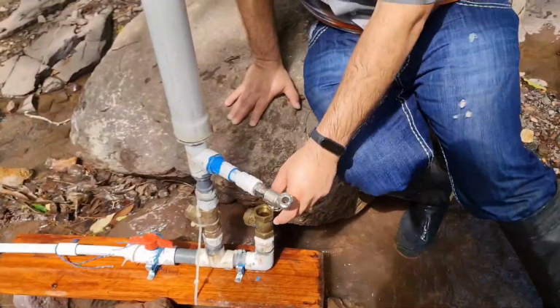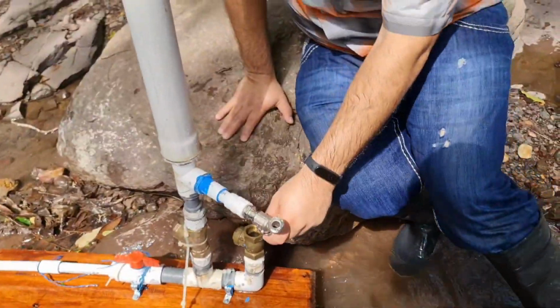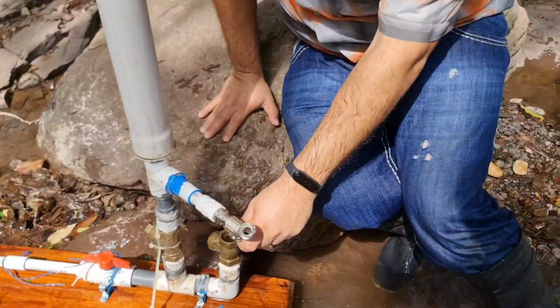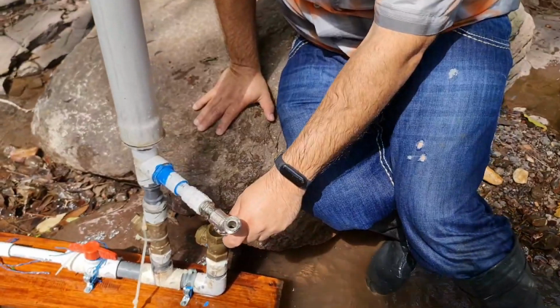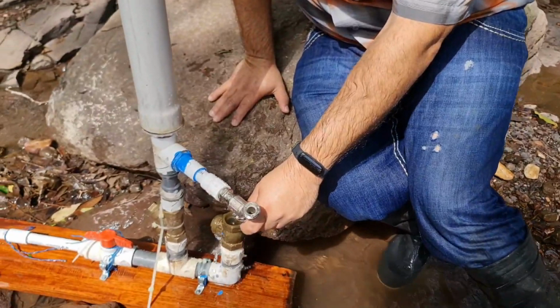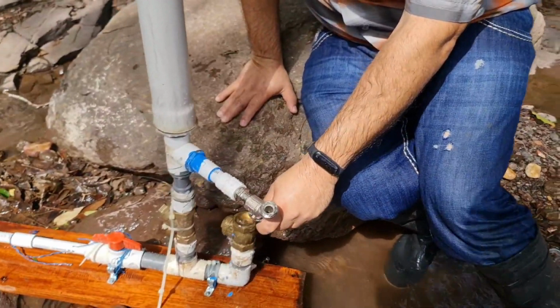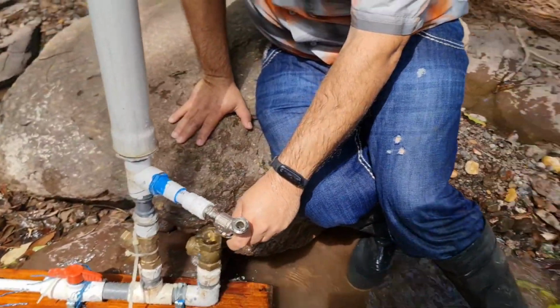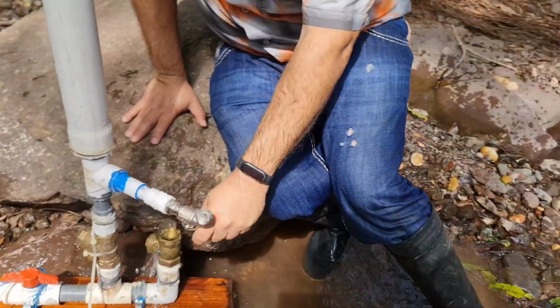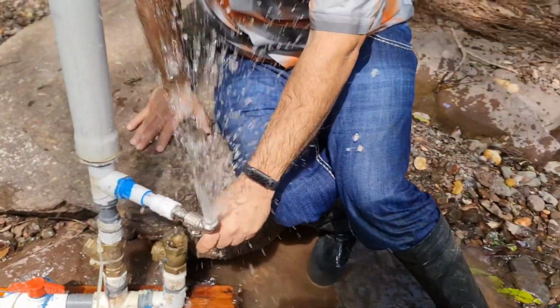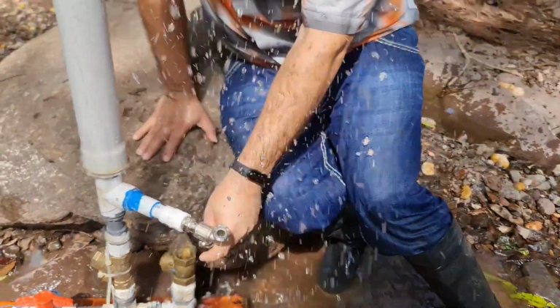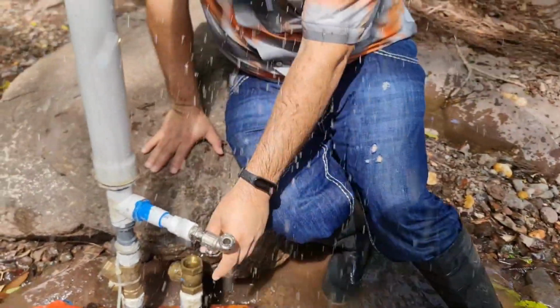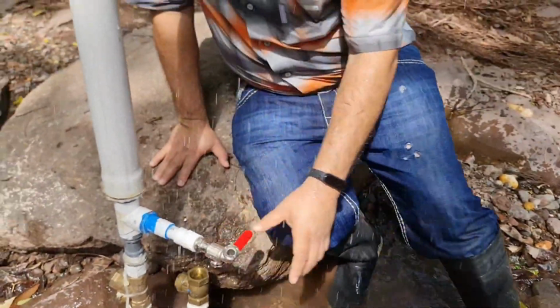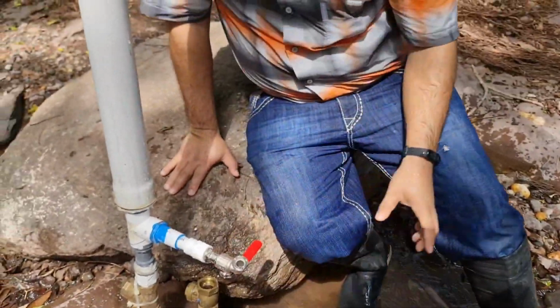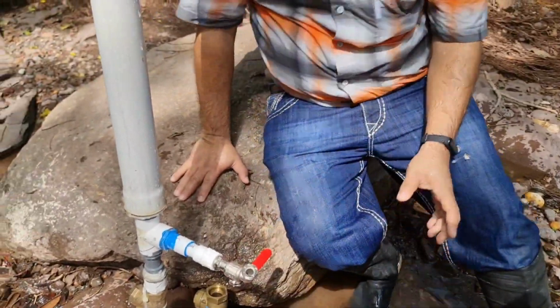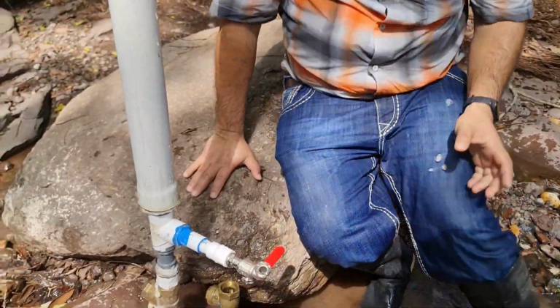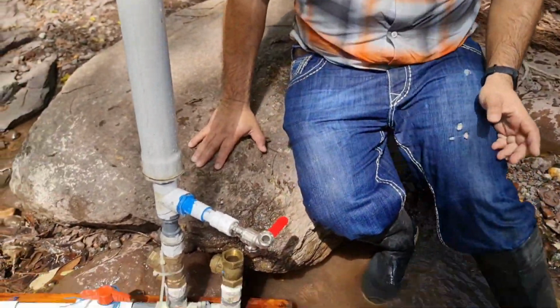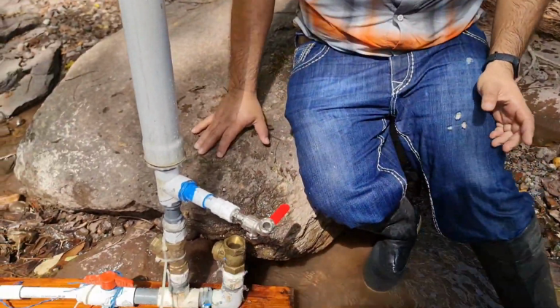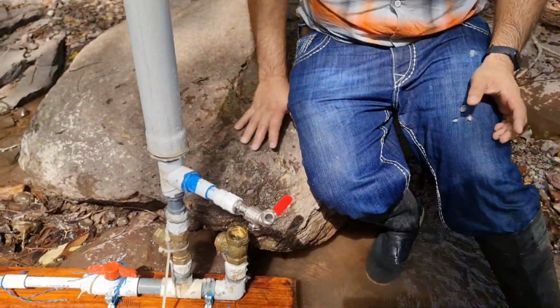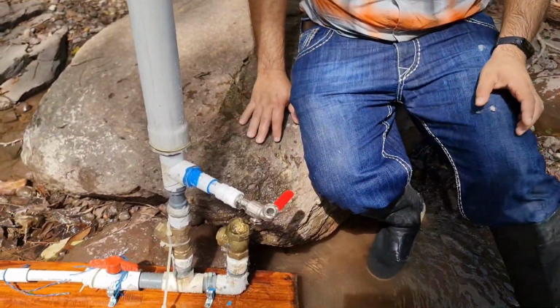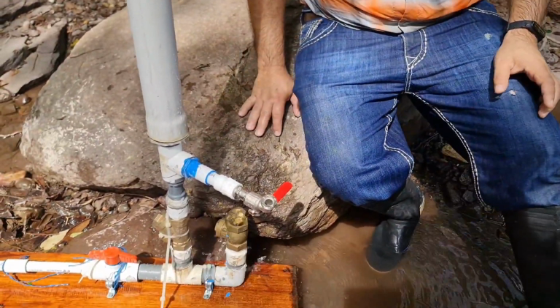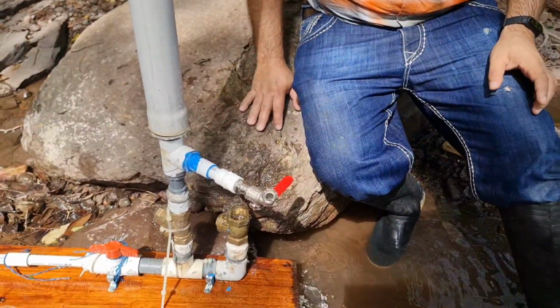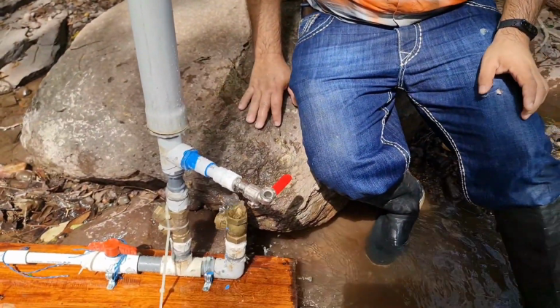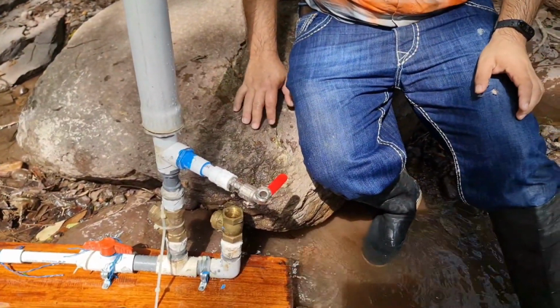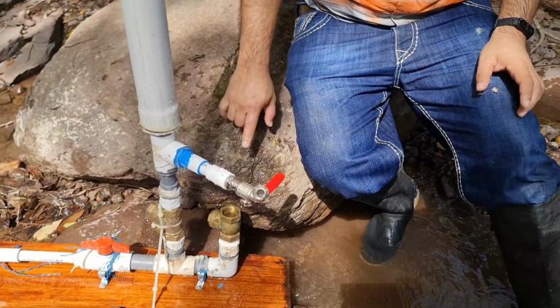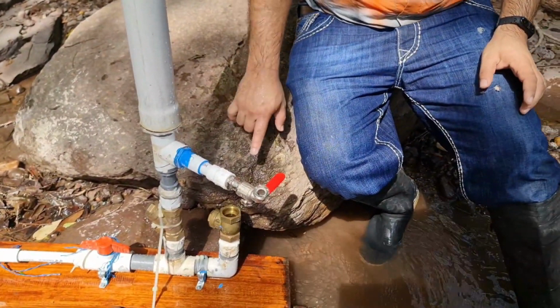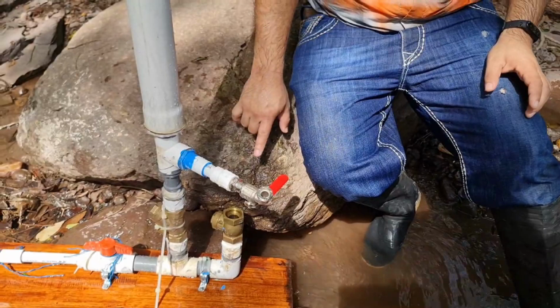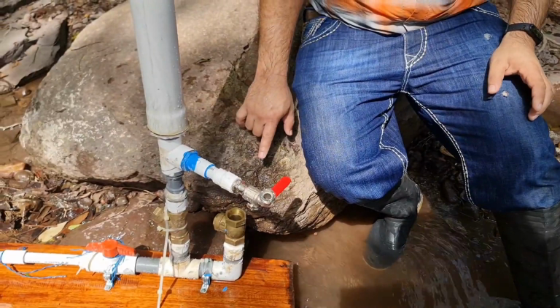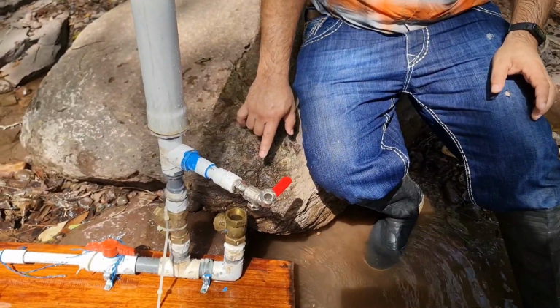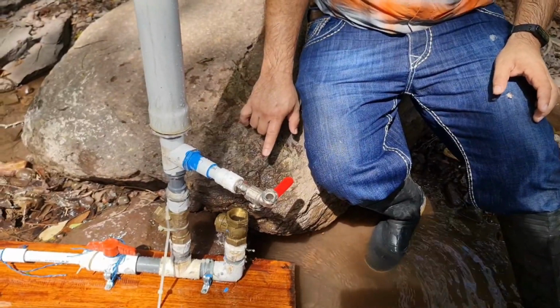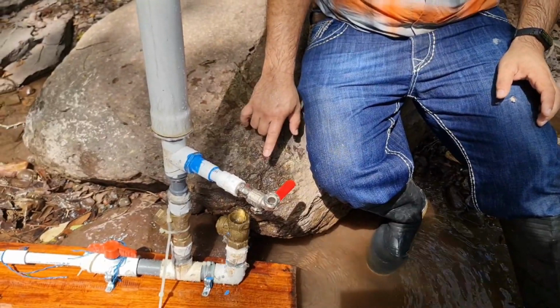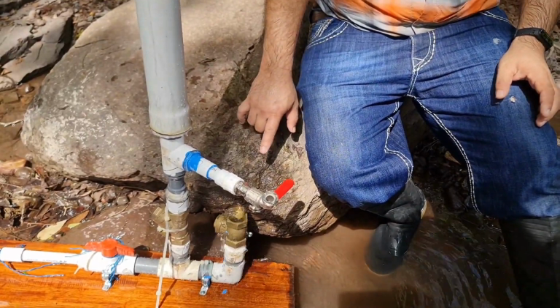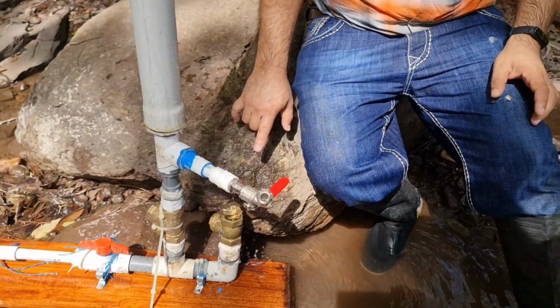If I open the drain valve, you will see the pressure exerted by the pressure chamber on the water.